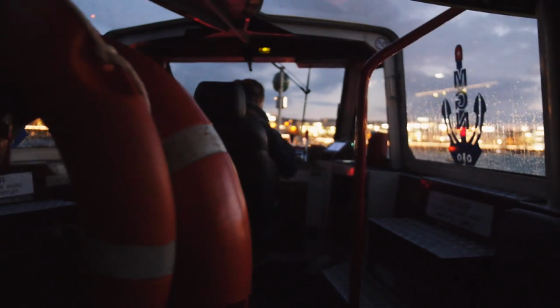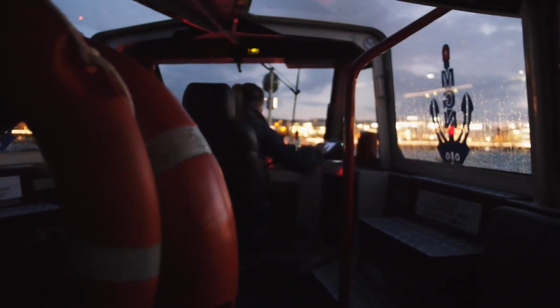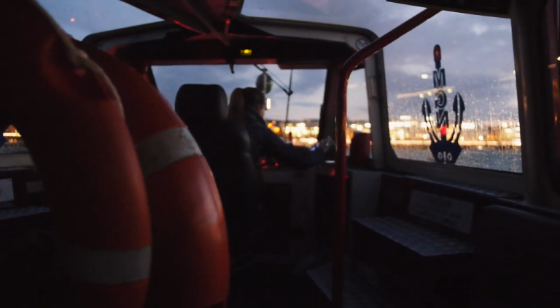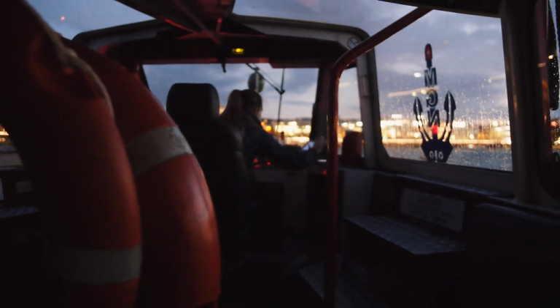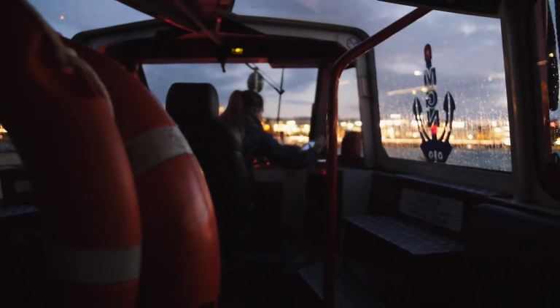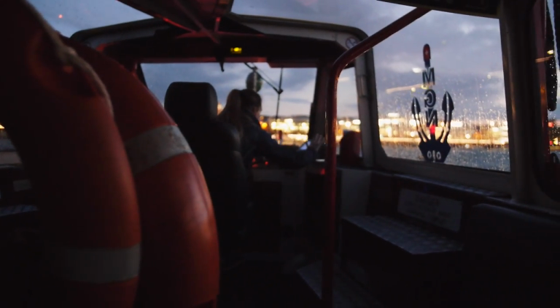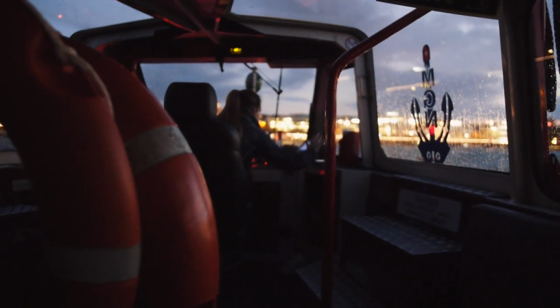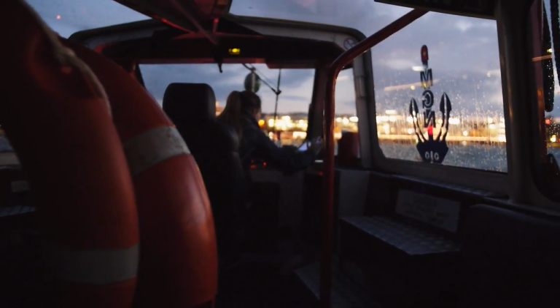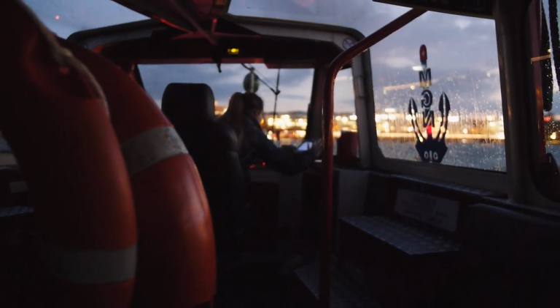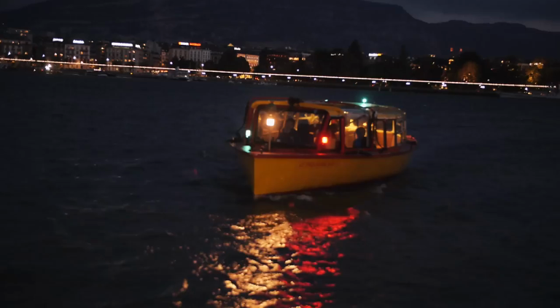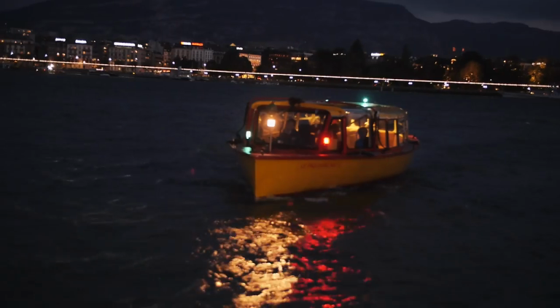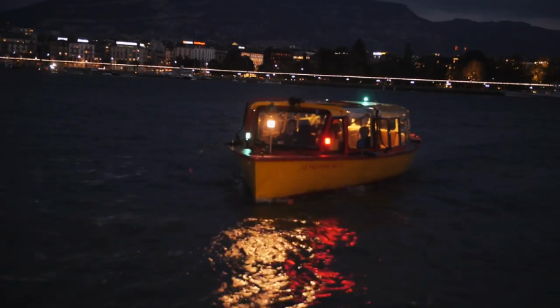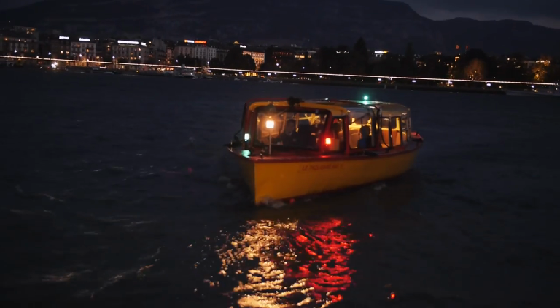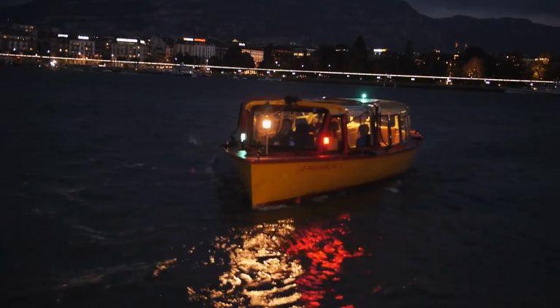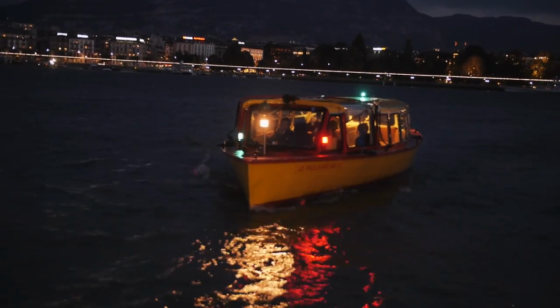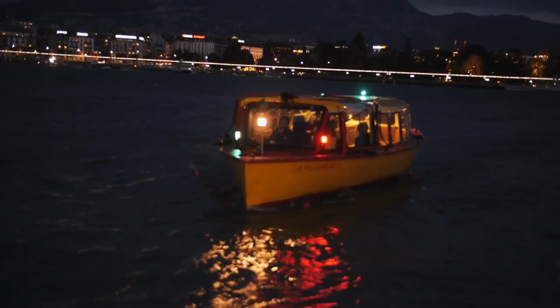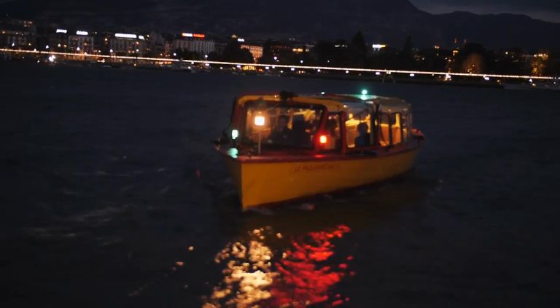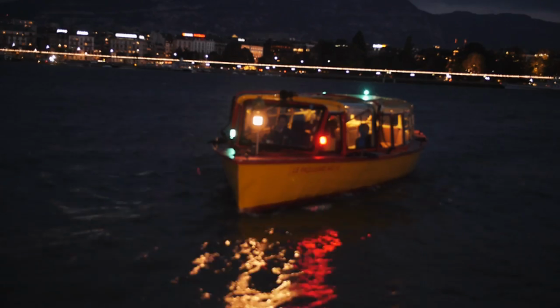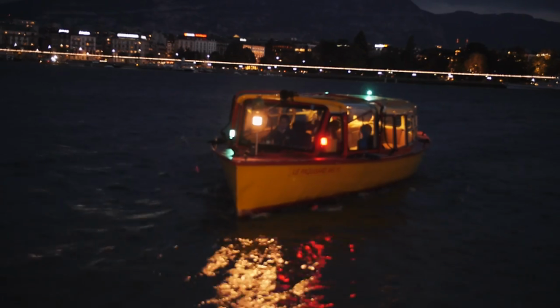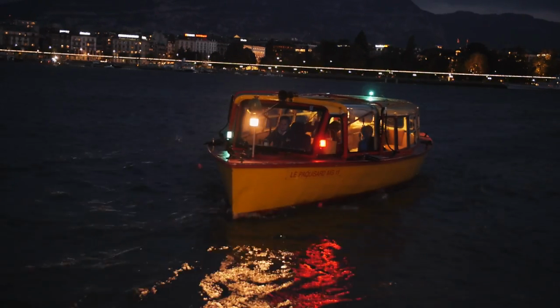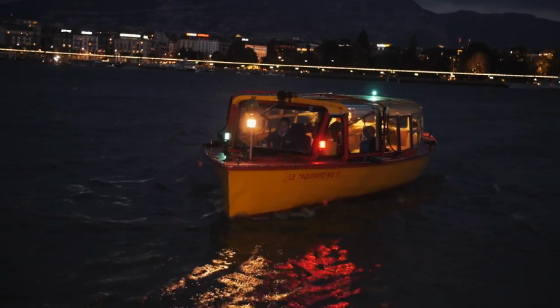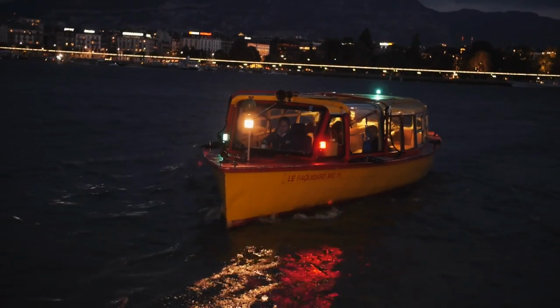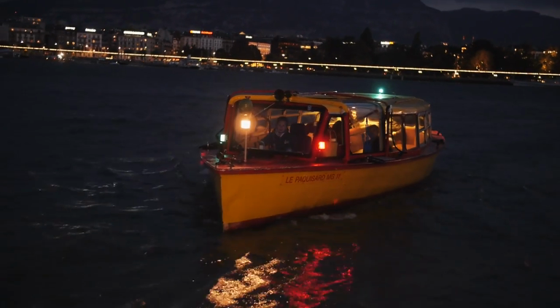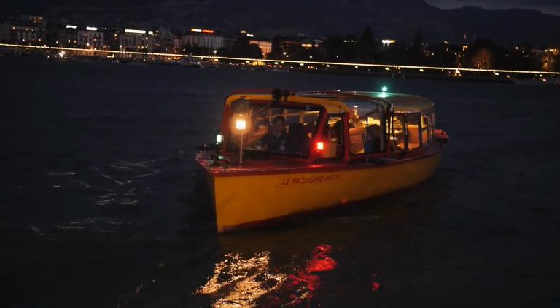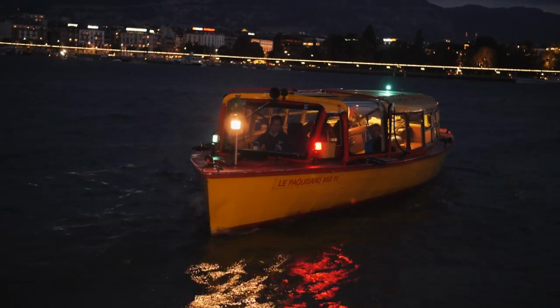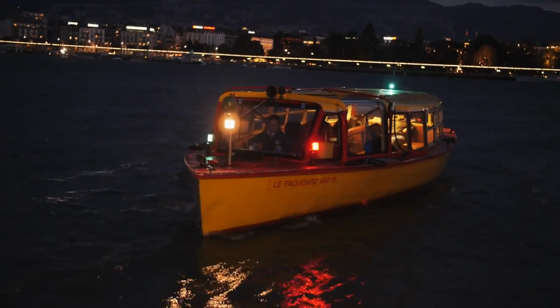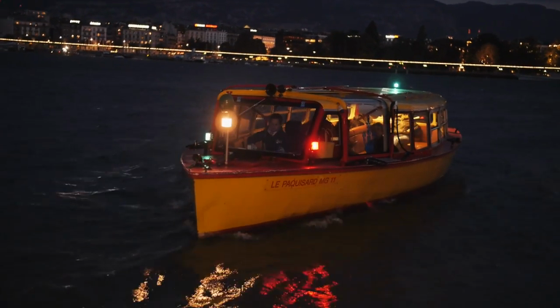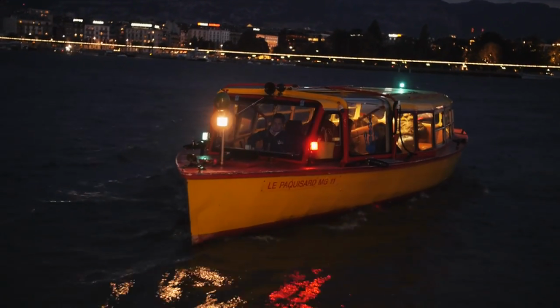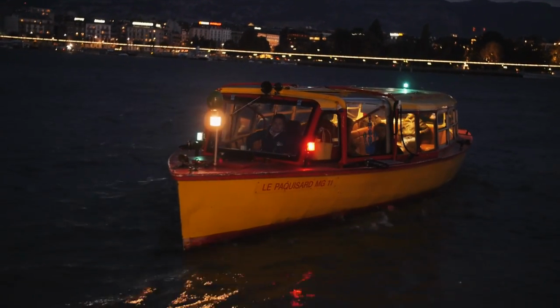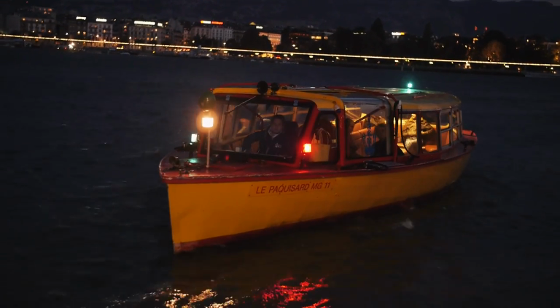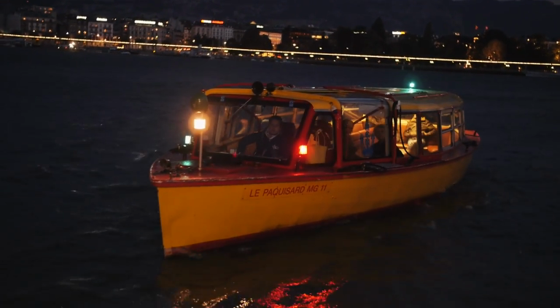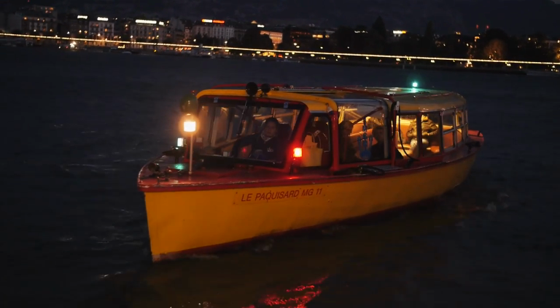Geneva is rich in so many ways, and I think you might want even more than 24 hours to experience it all.